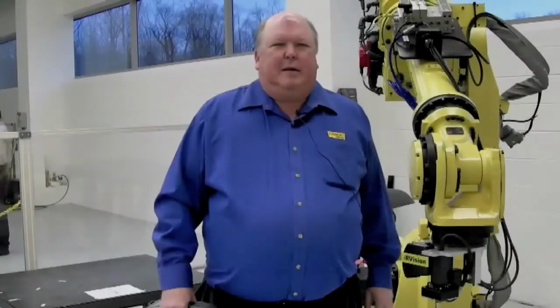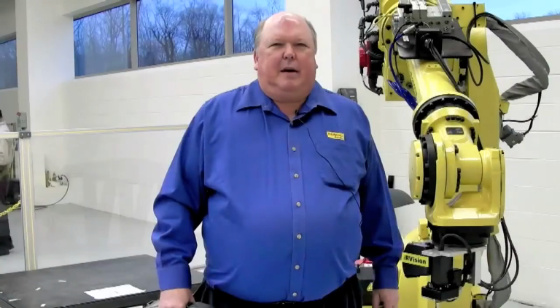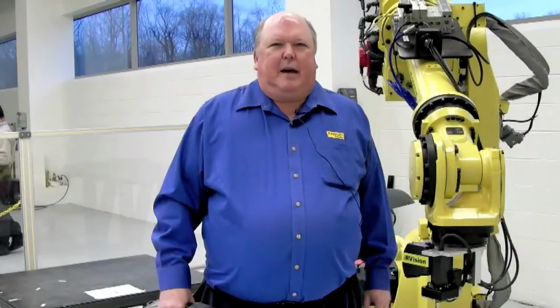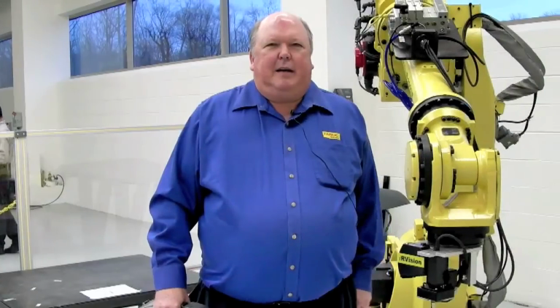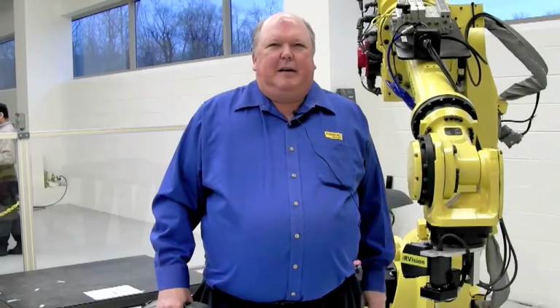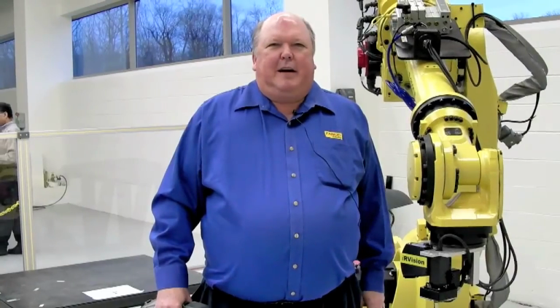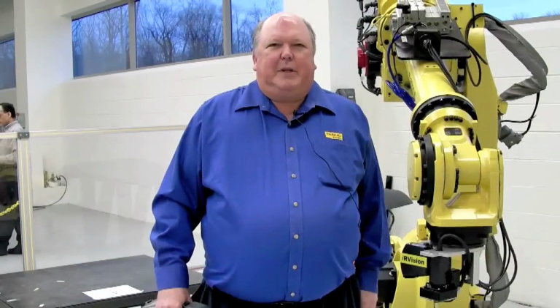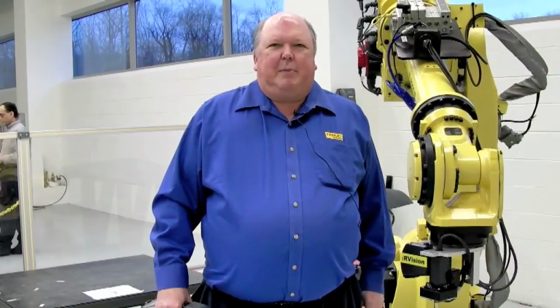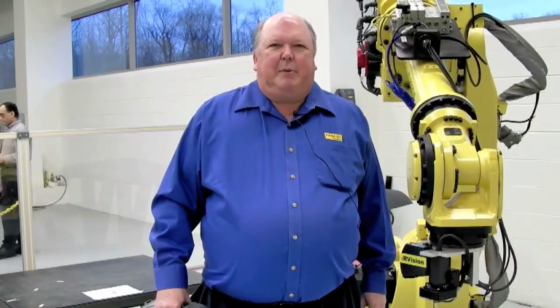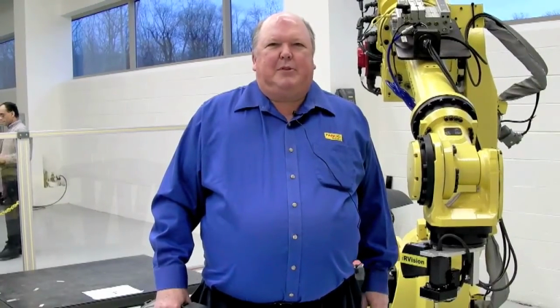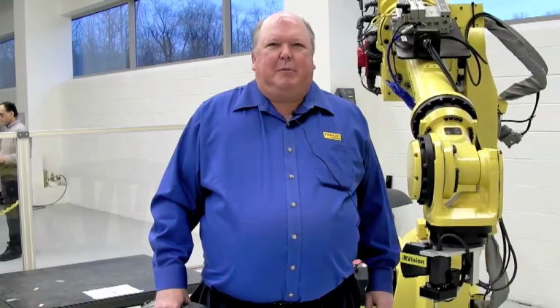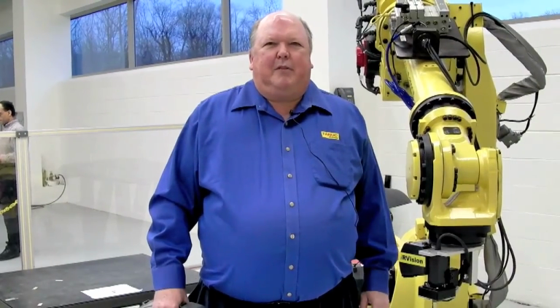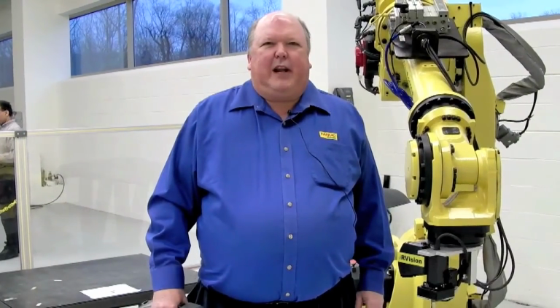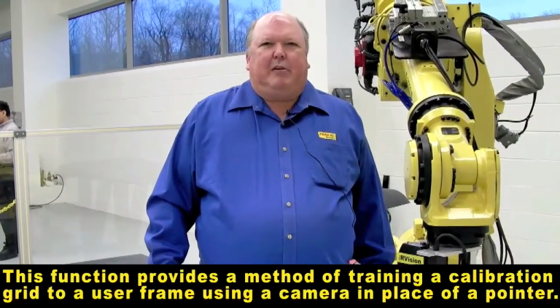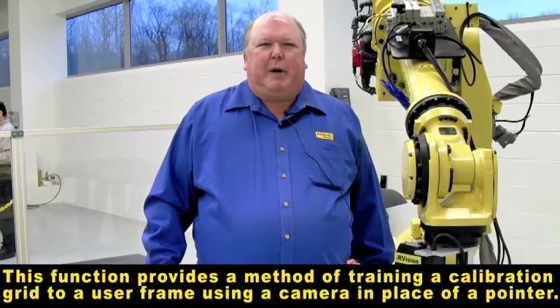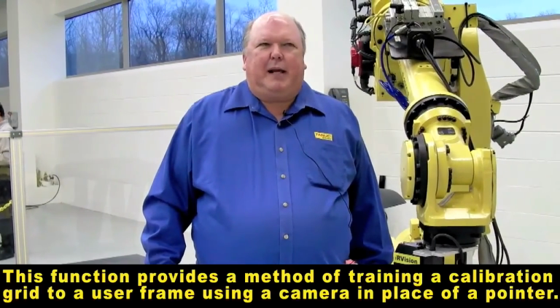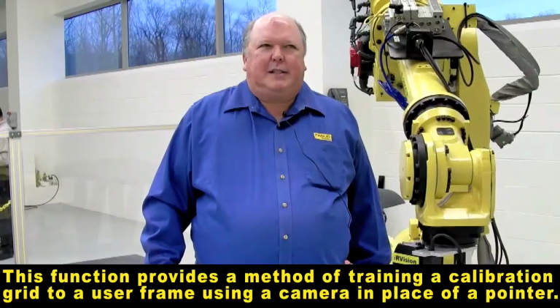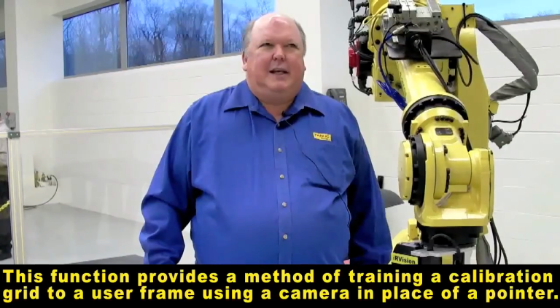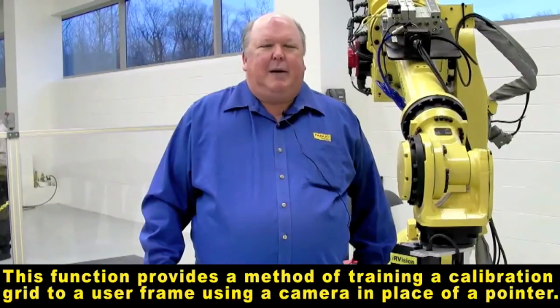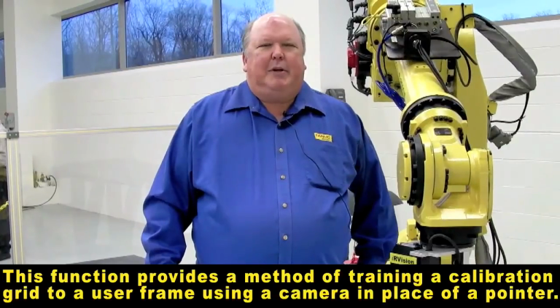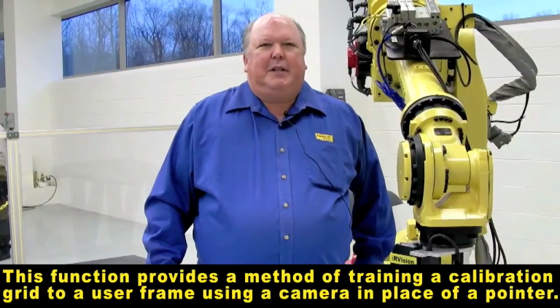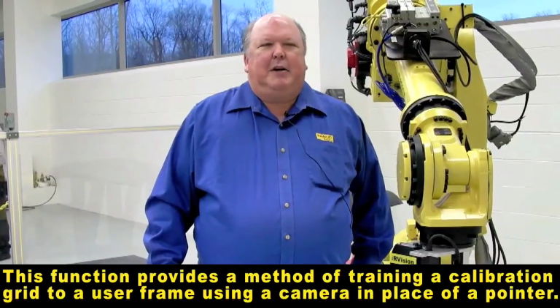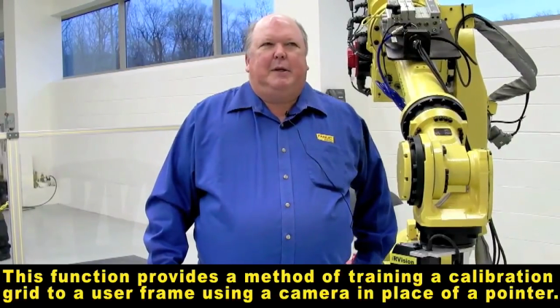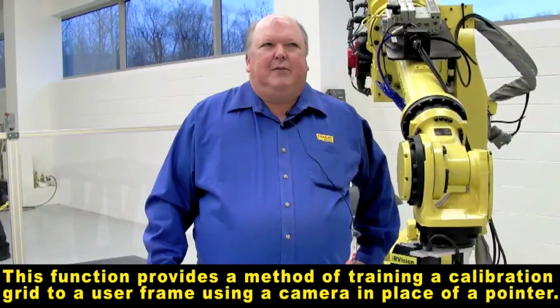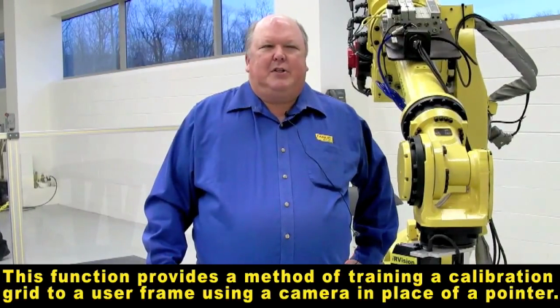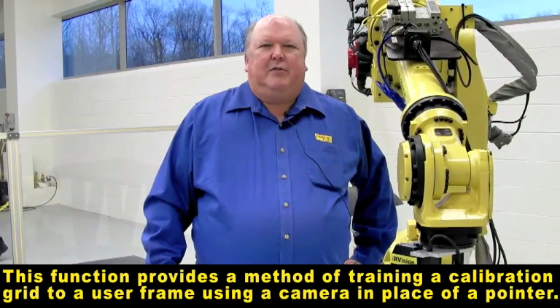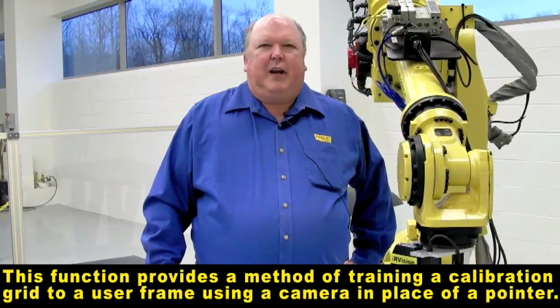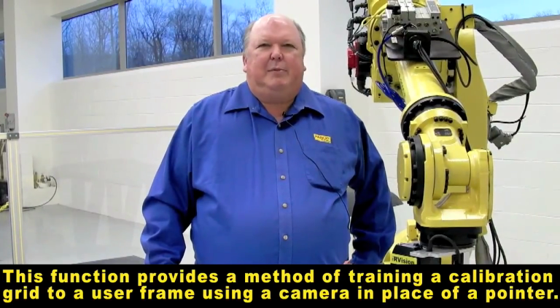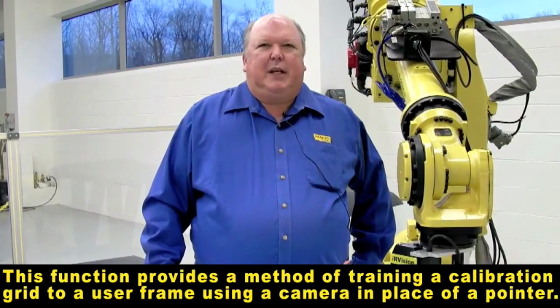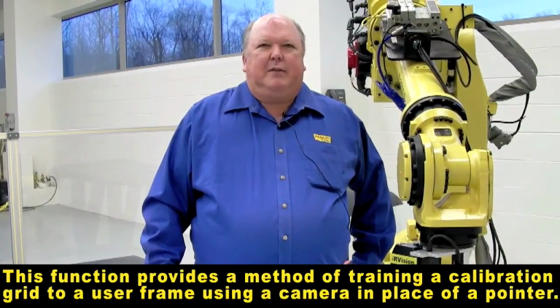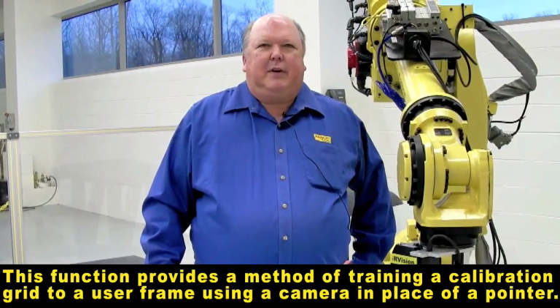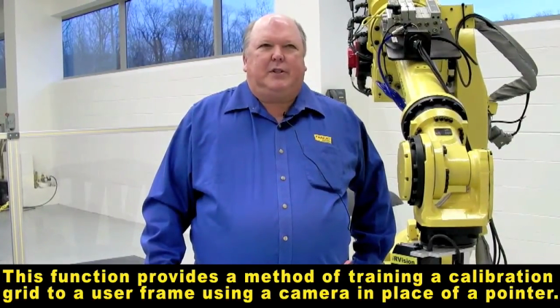Hi, I'm Tom Nimmers. I work at FANUC Robotics. I'm here to tell you about the Vision Frame Setting function.